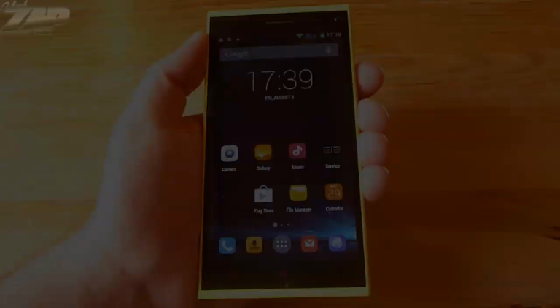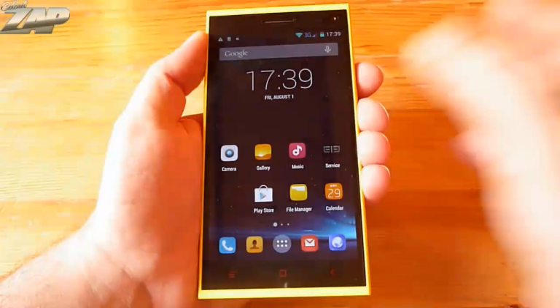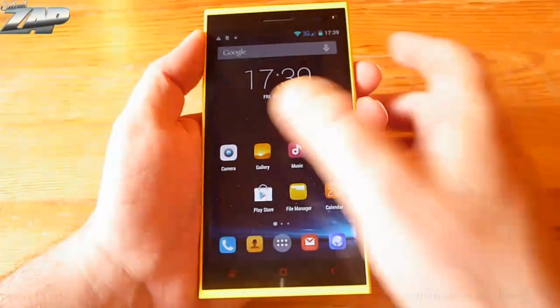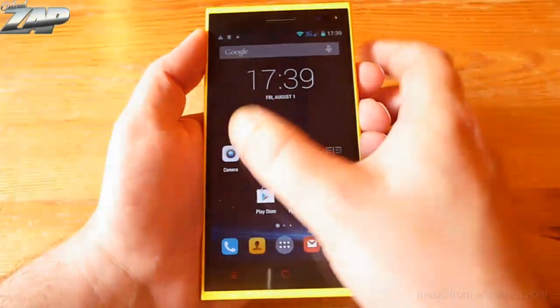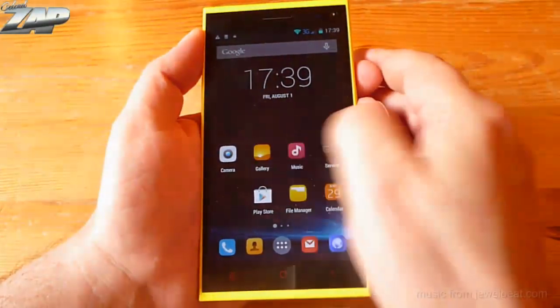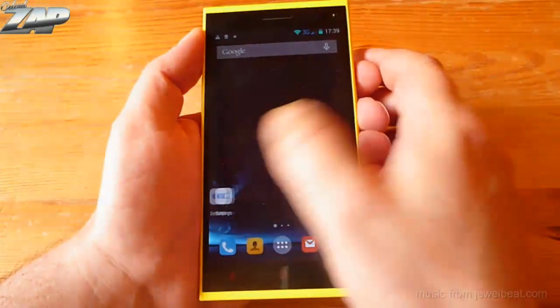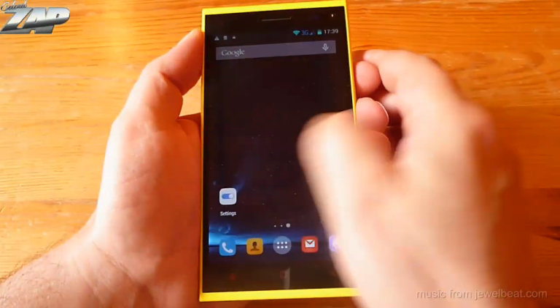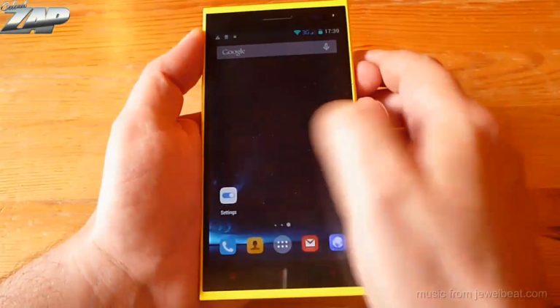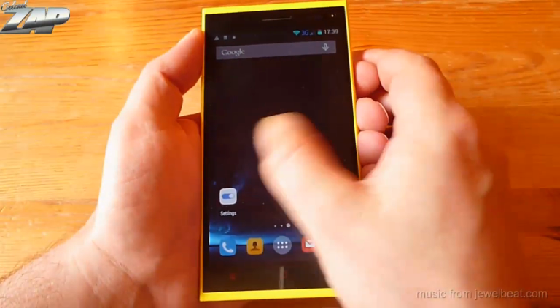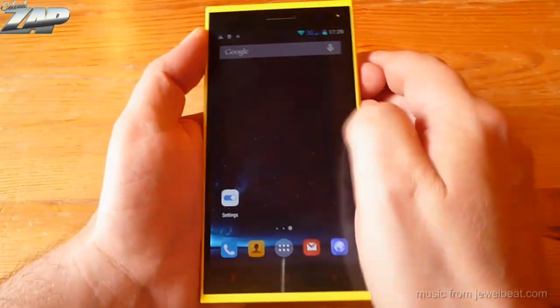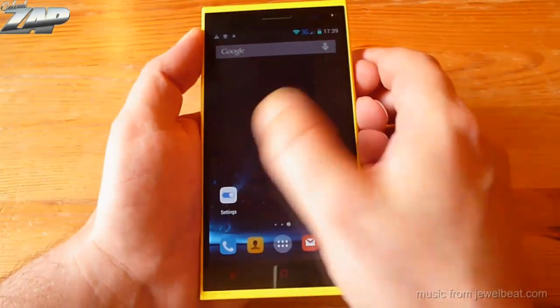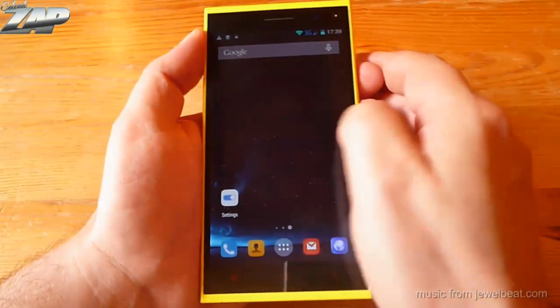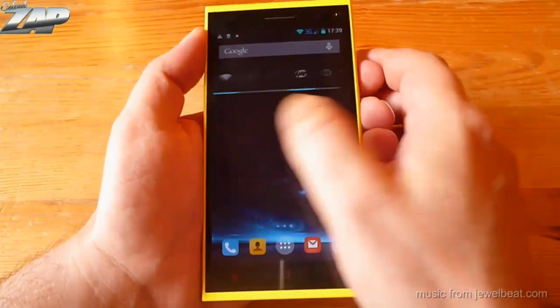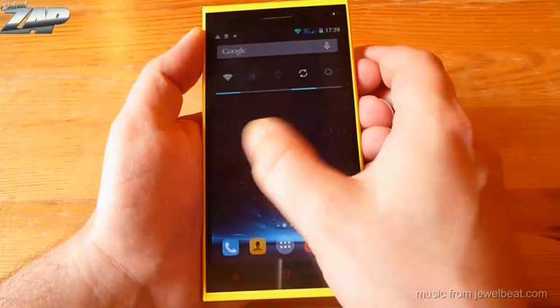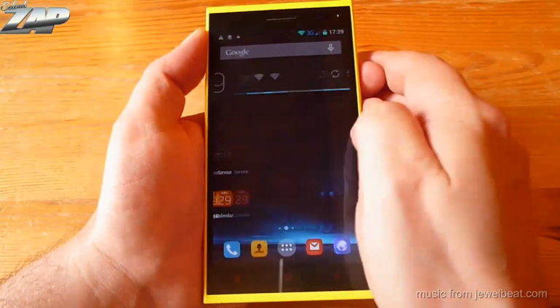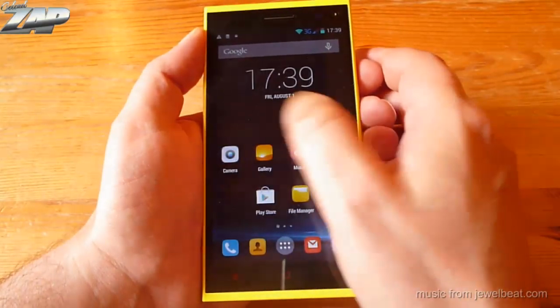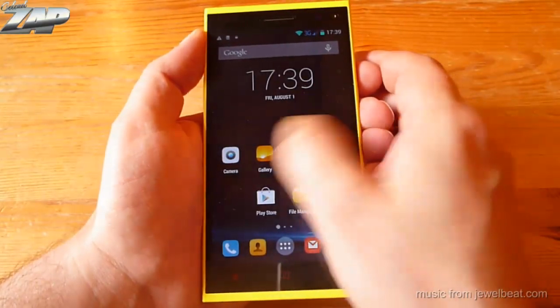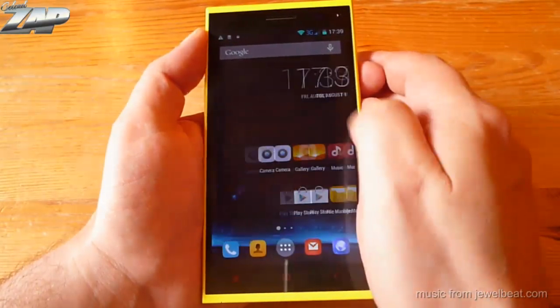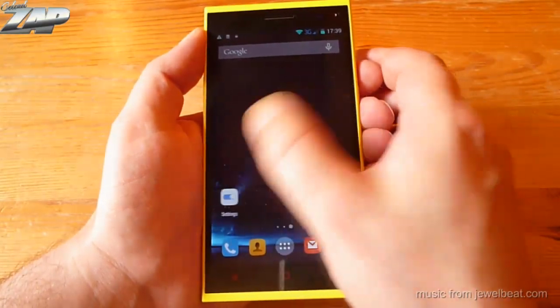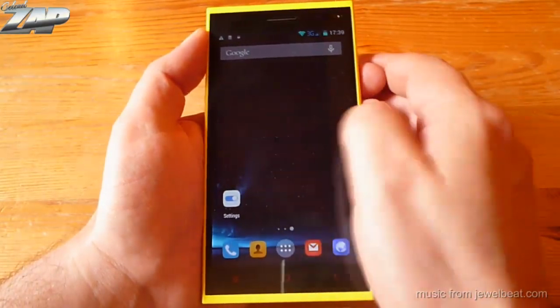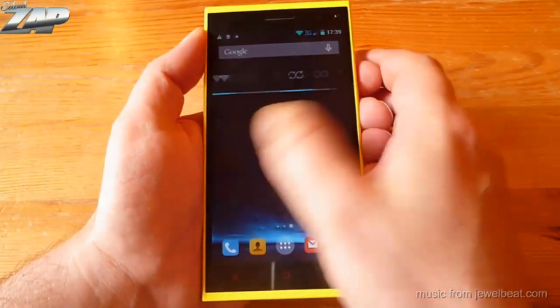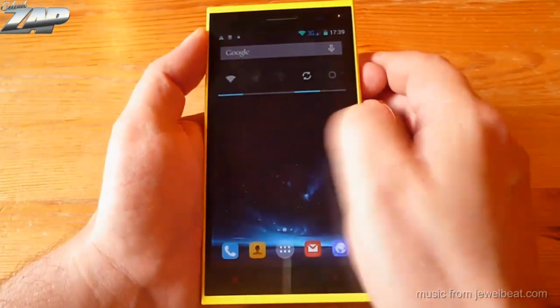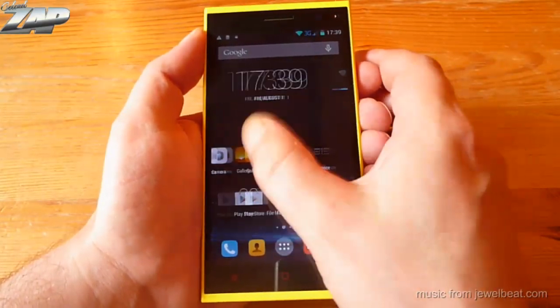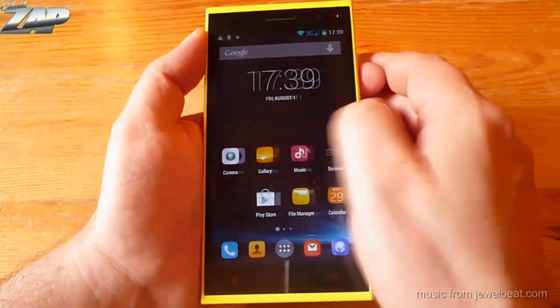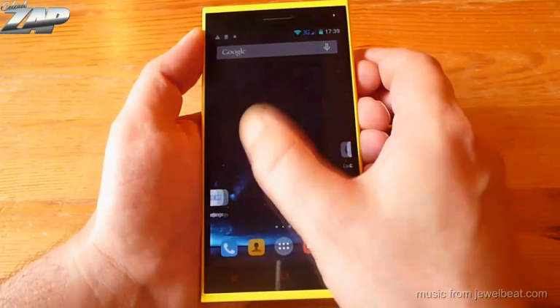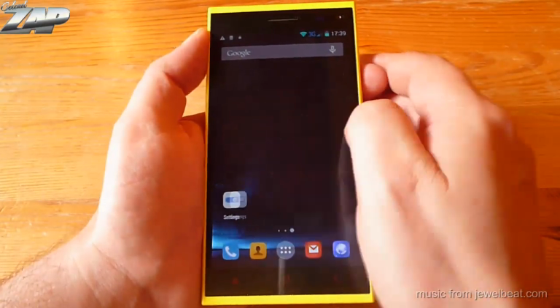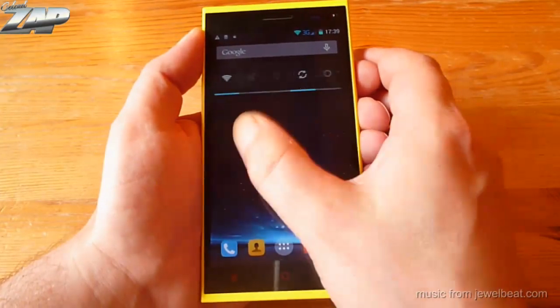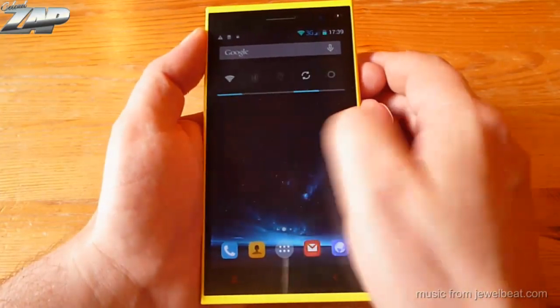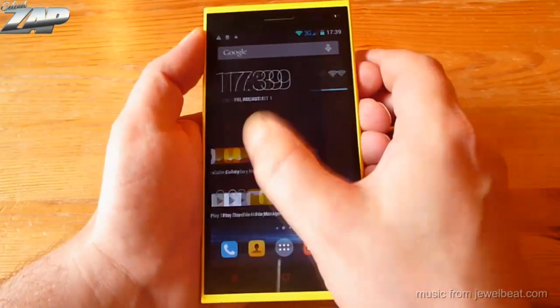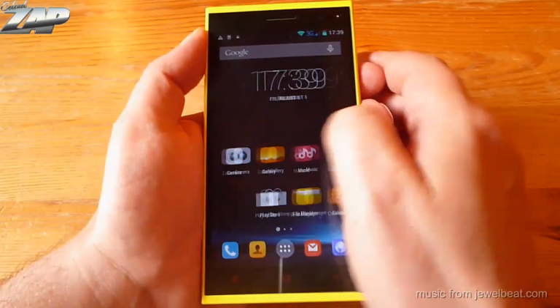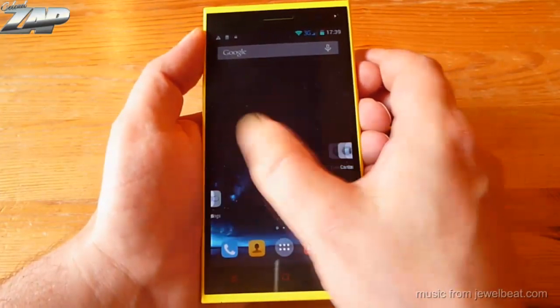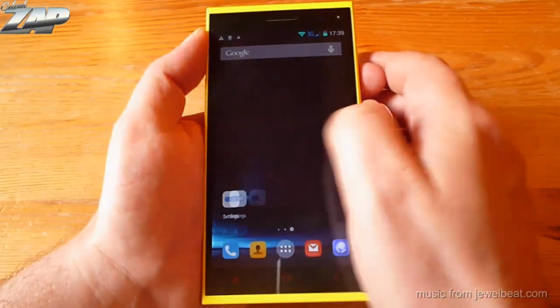Hi, YouTube! Elephone just released a firmware update for the P2000.